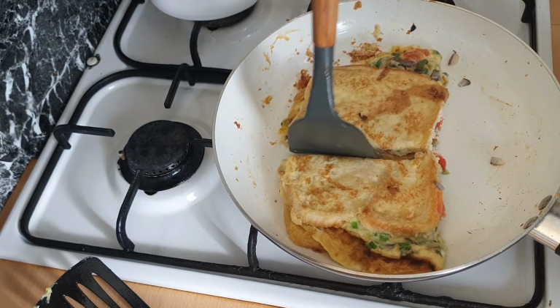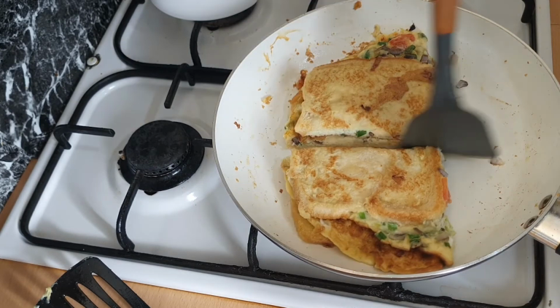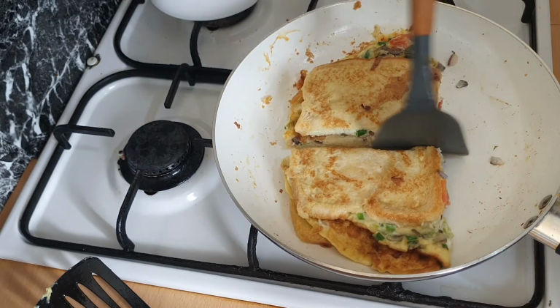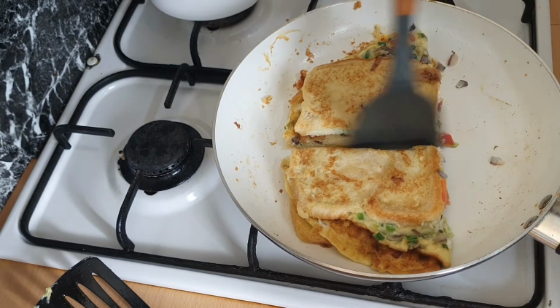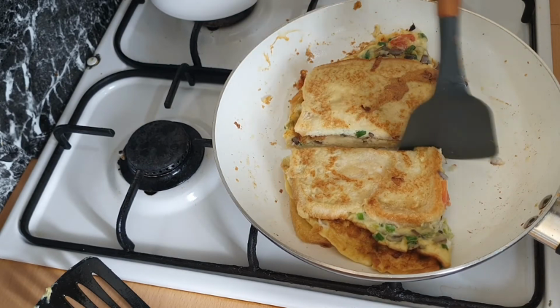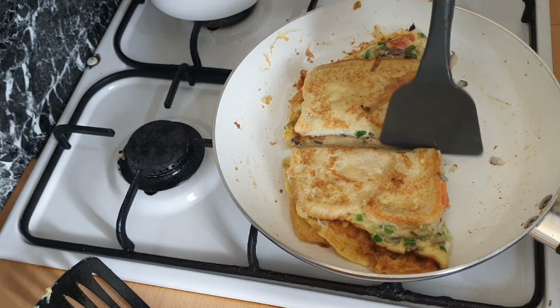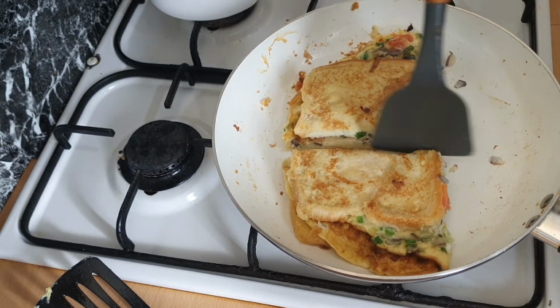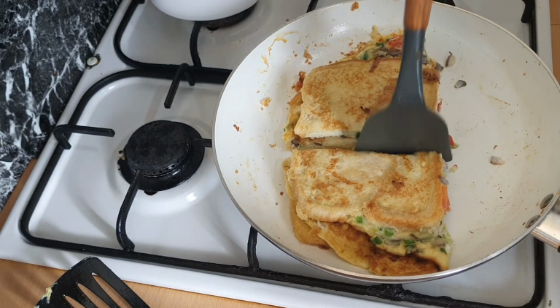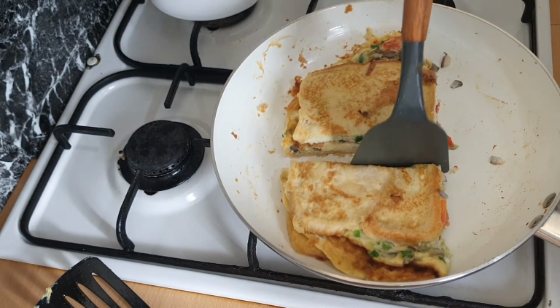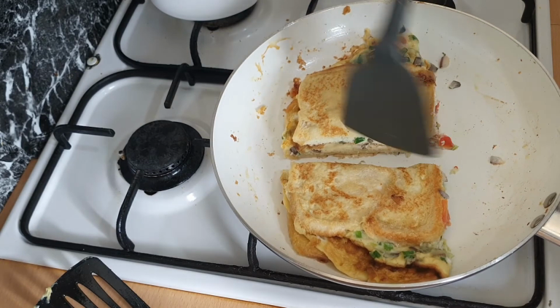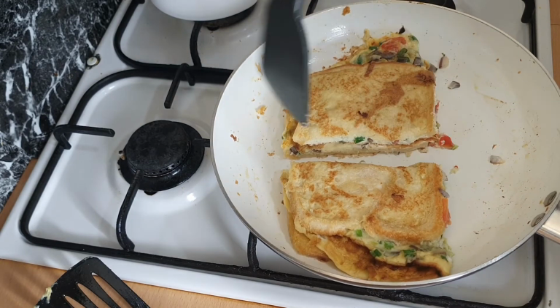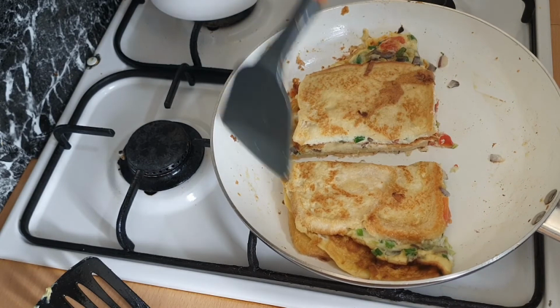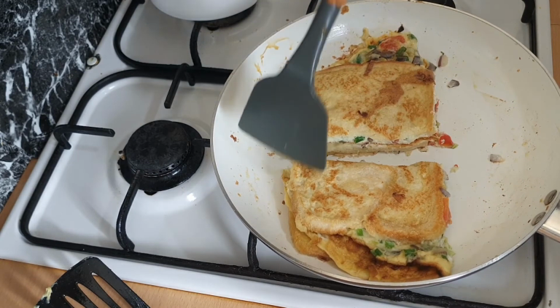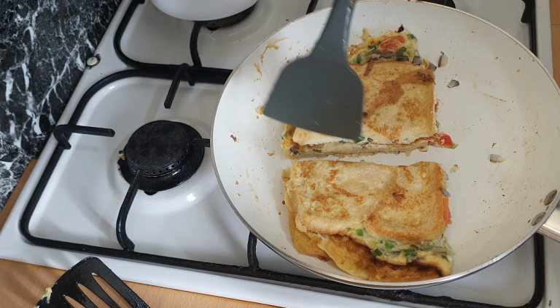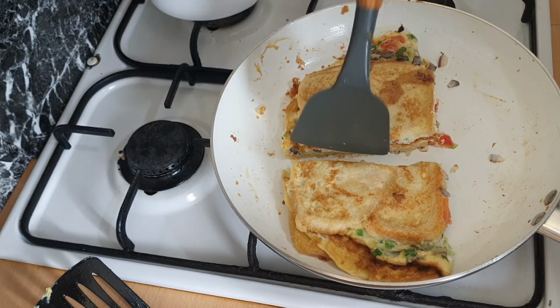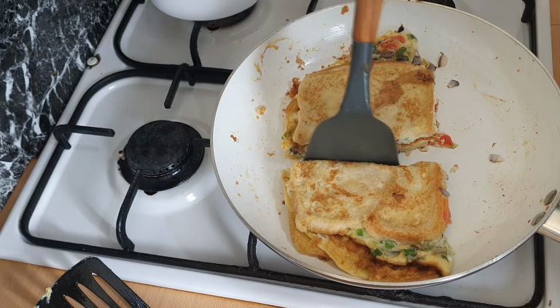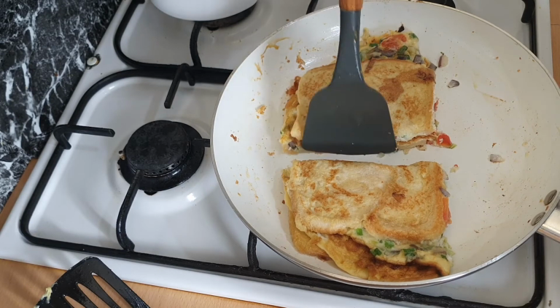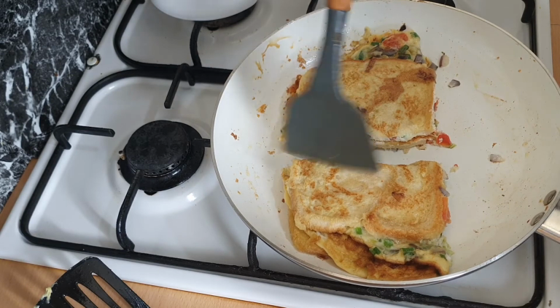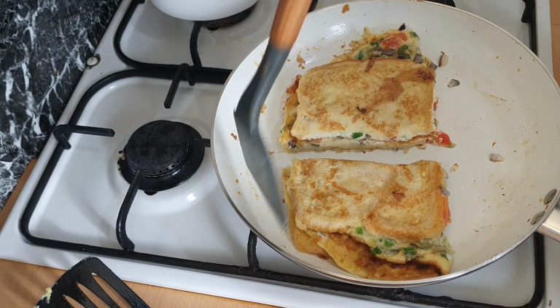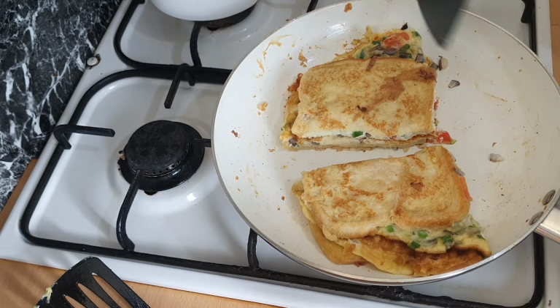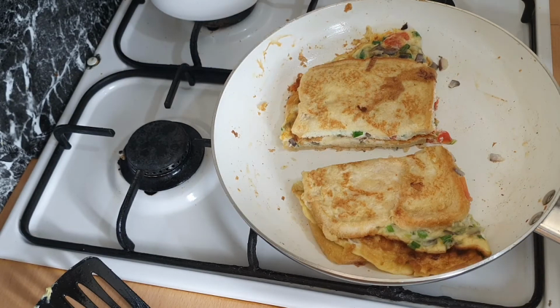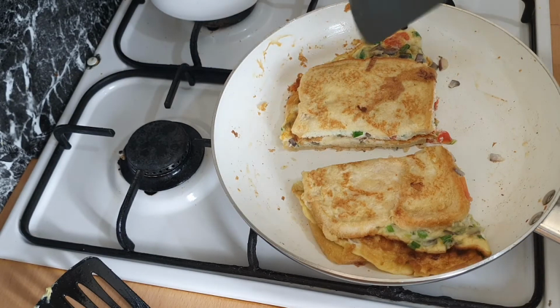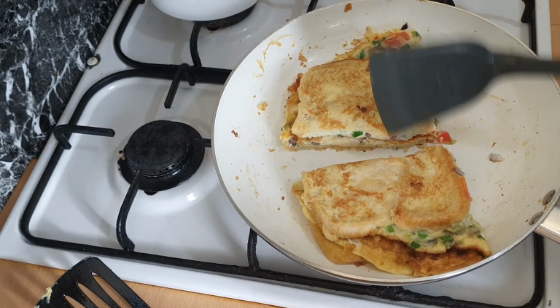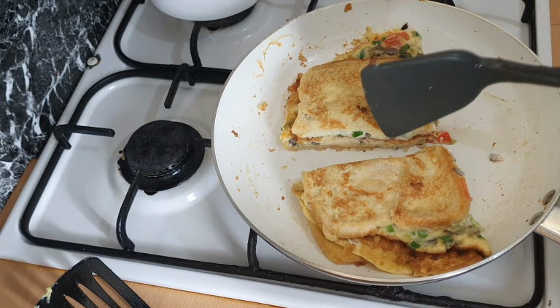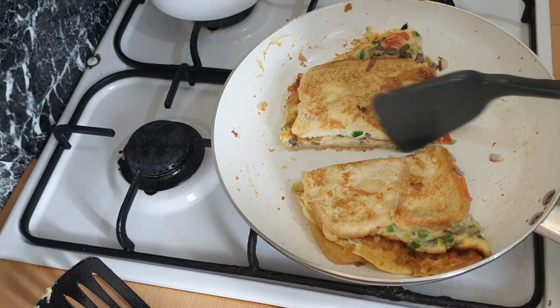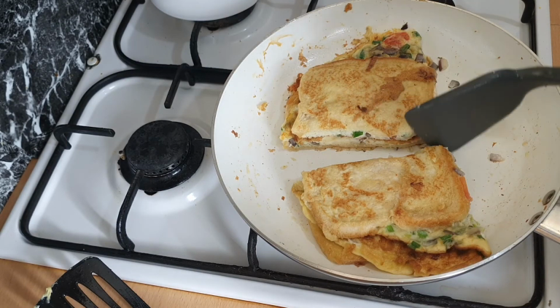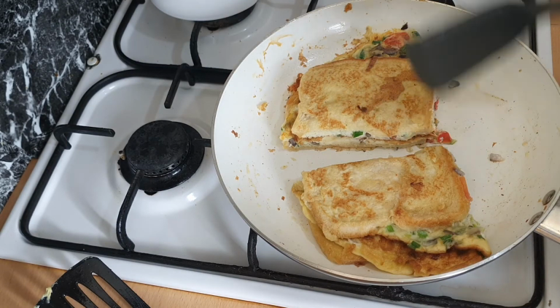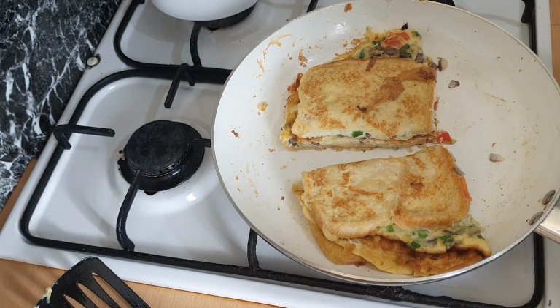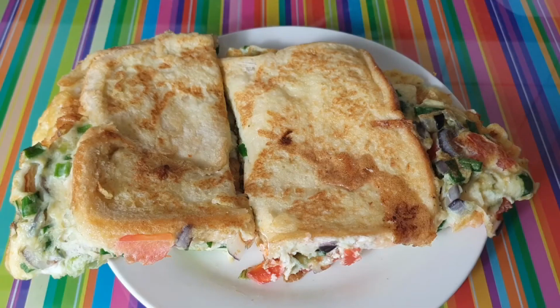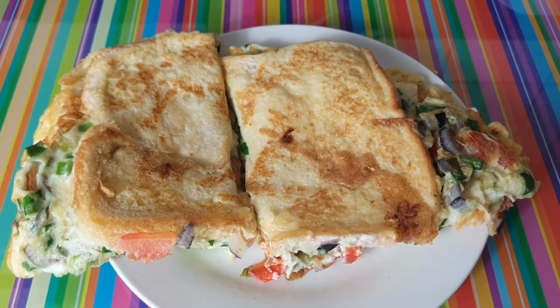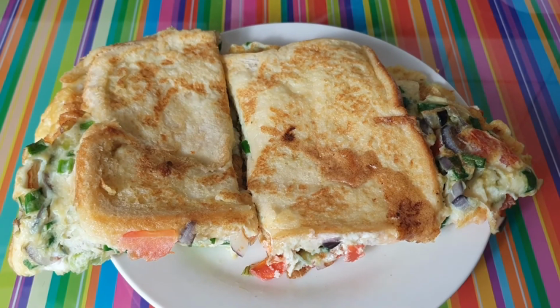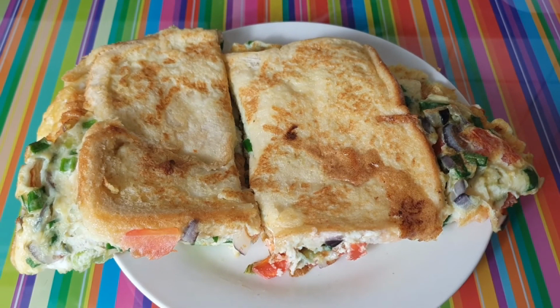Just cut it into two and enjoy your French toast. Thank you for watching, guys — please do subscribe to my channel, like and comment!